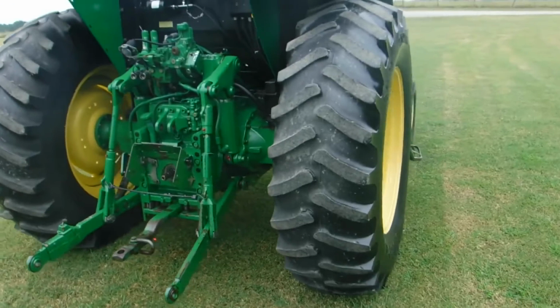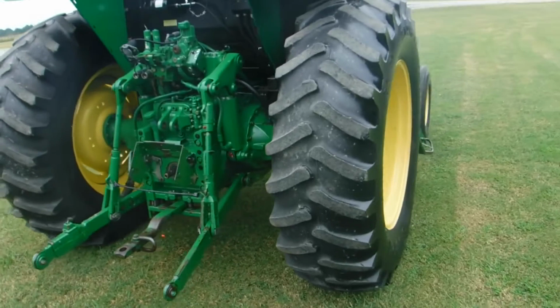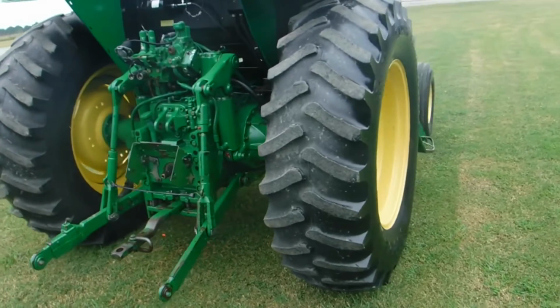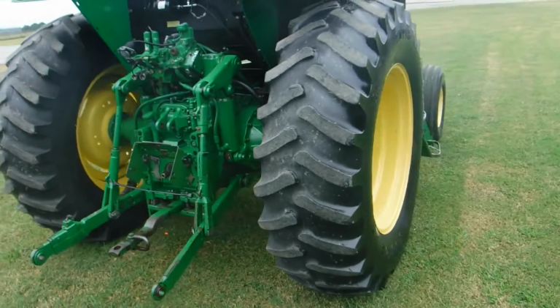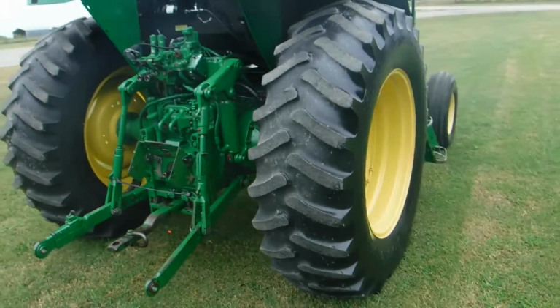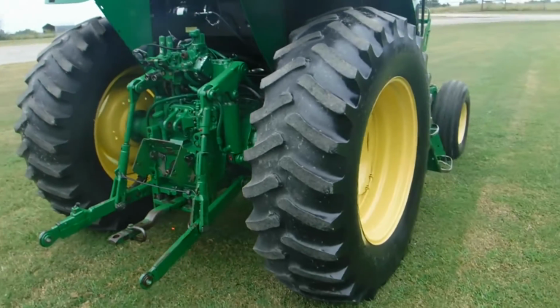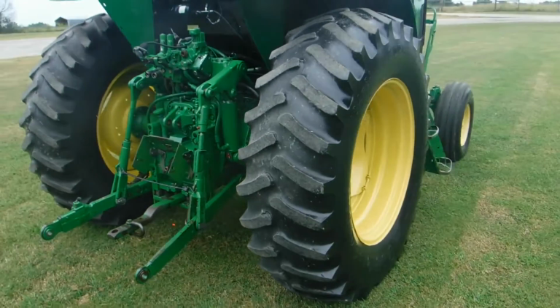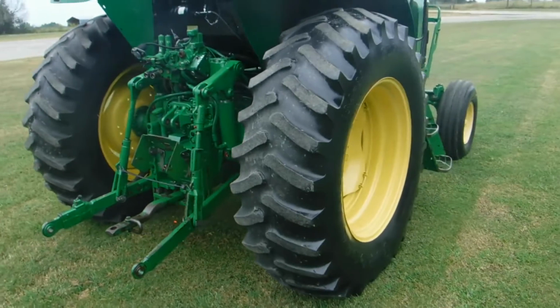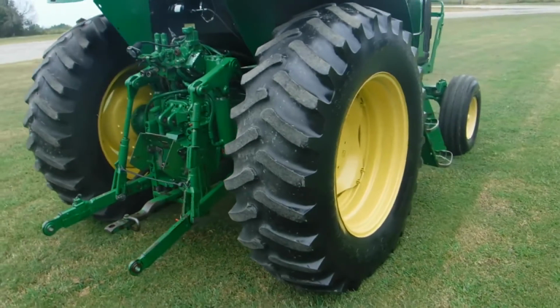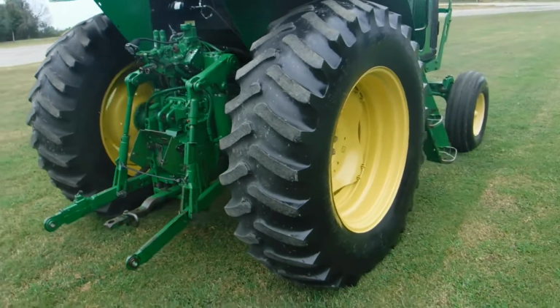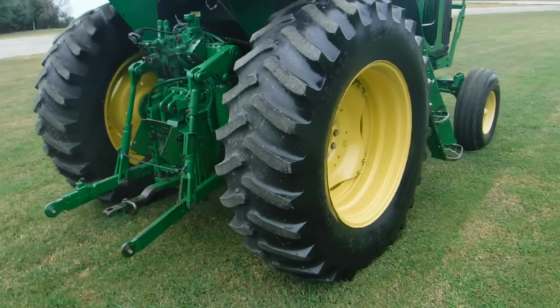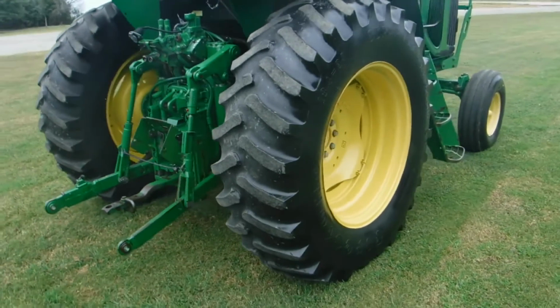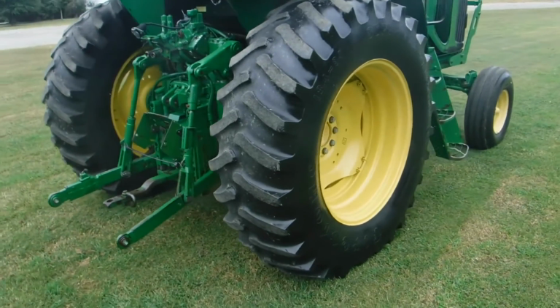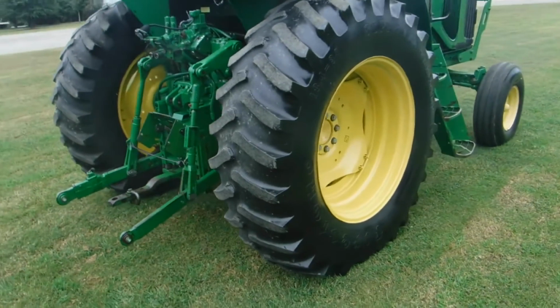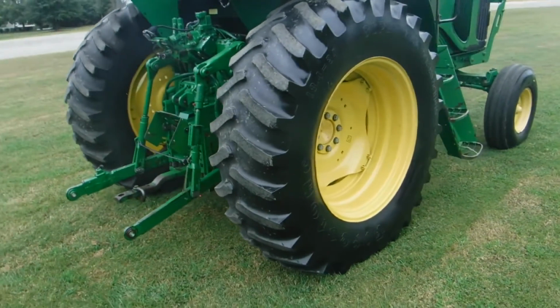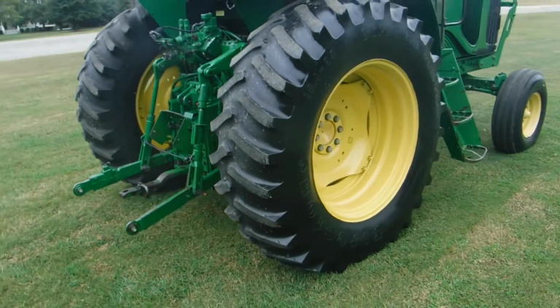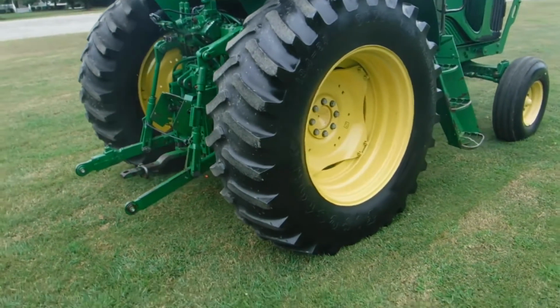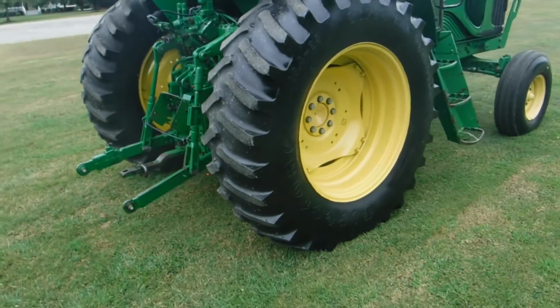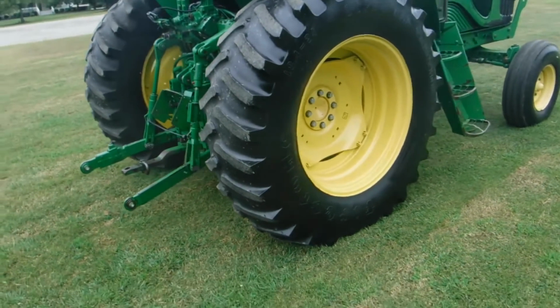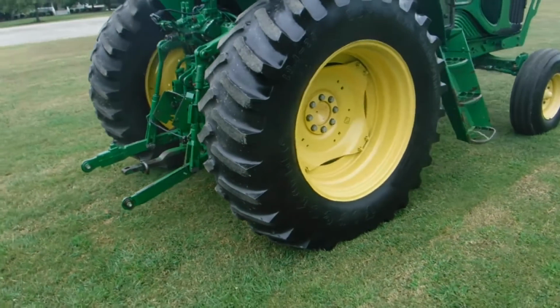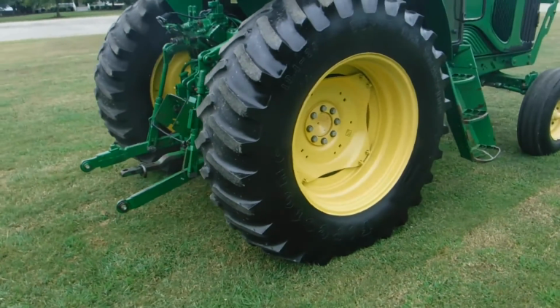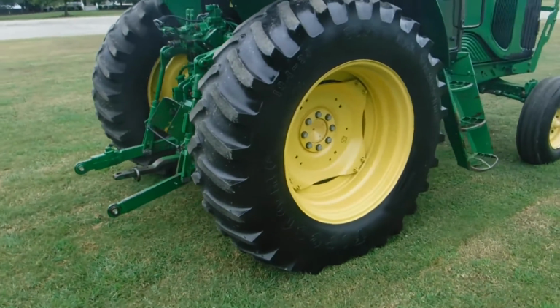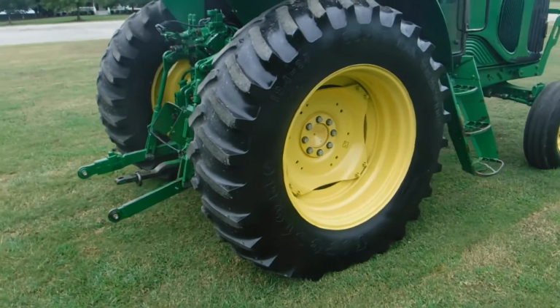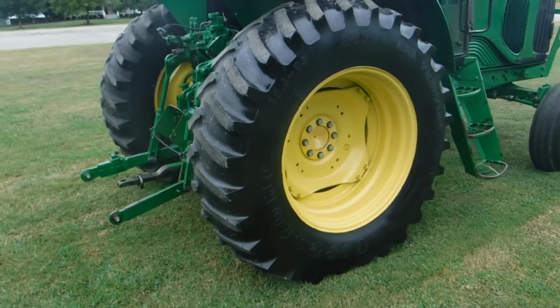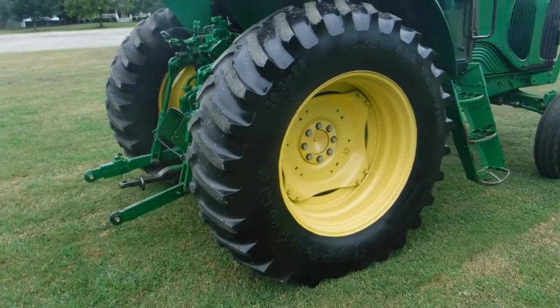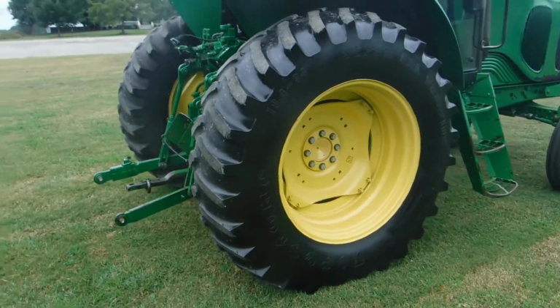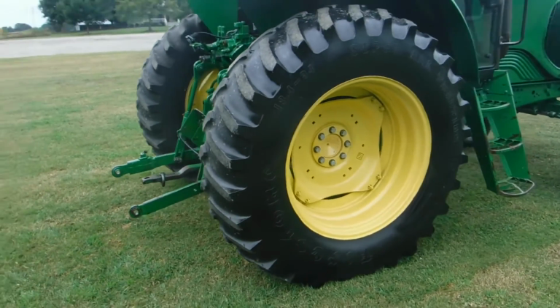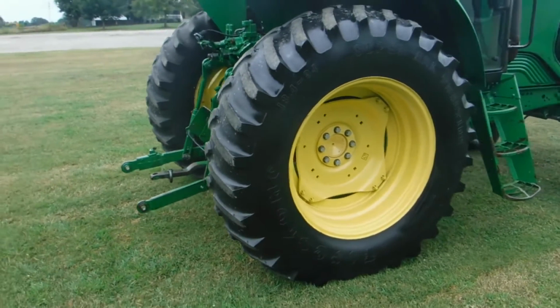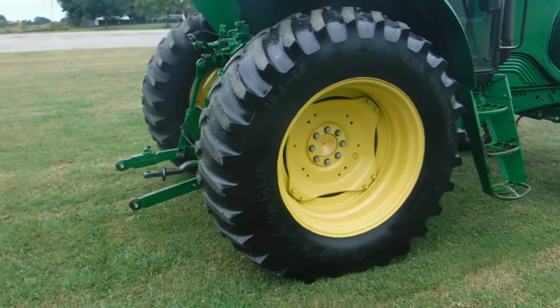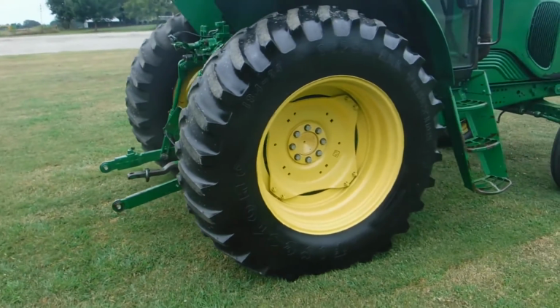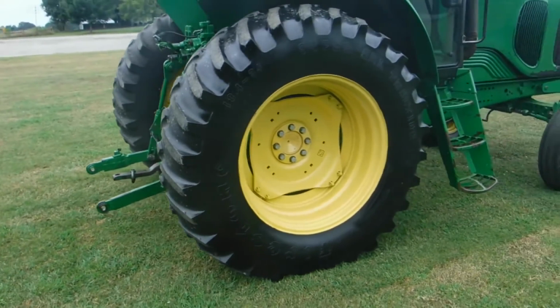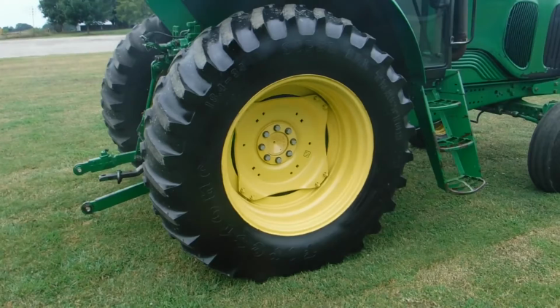The back tires are probably 40 to 50 percent. They're 18.4-34s.